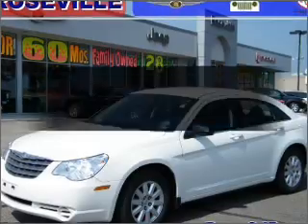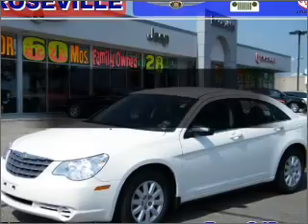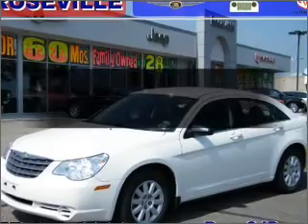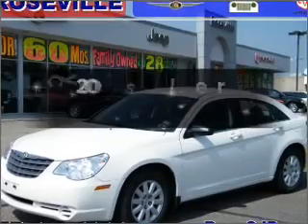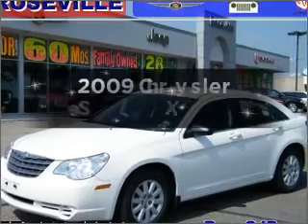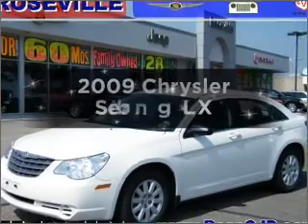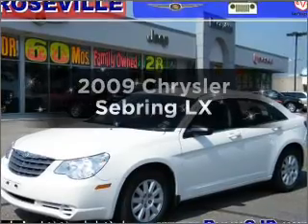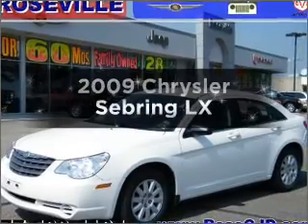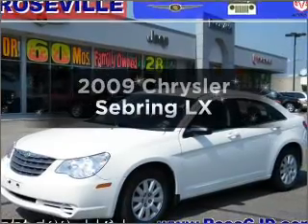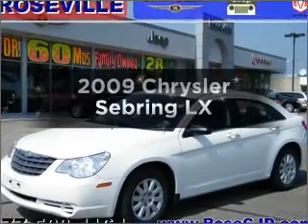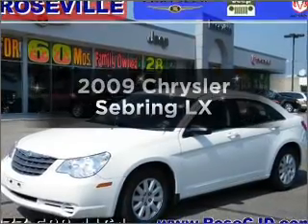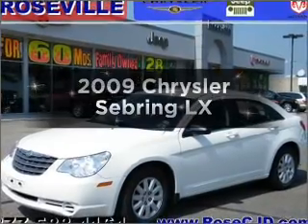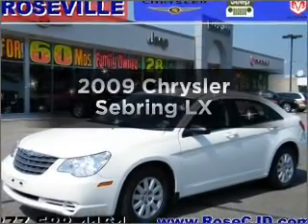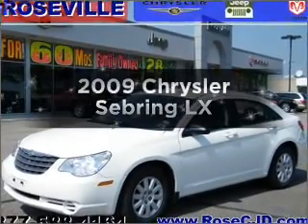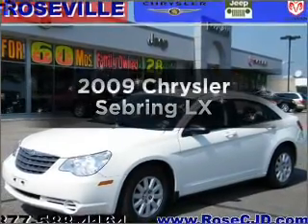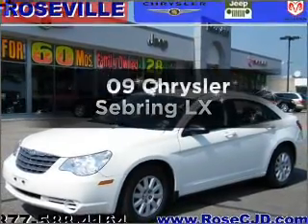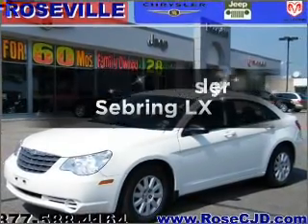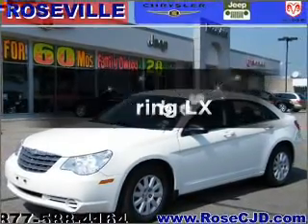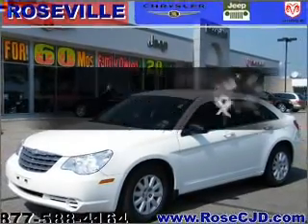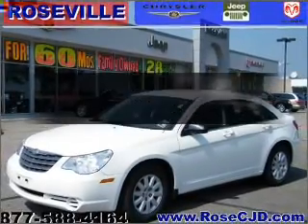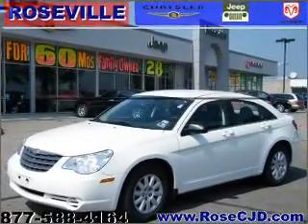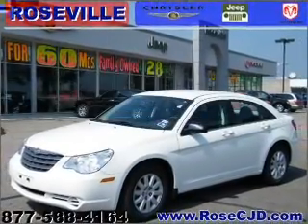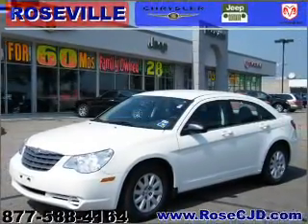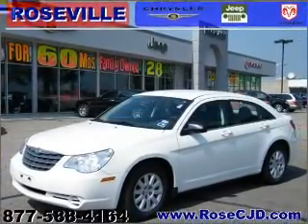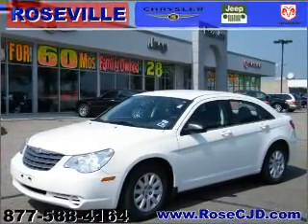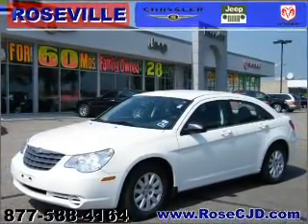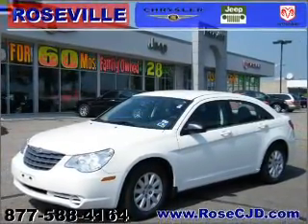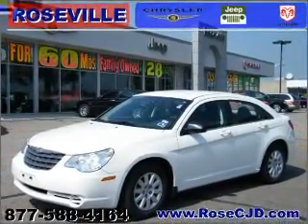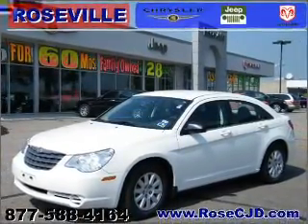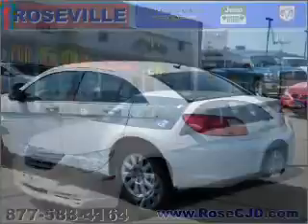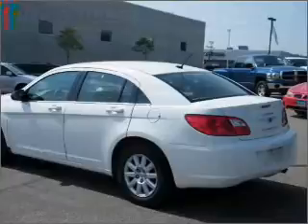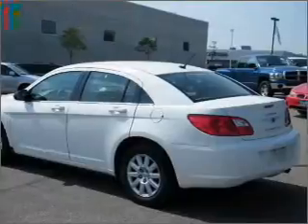Presenting the 2009 Chrysler Sebring — if you're looking for a first-rate auto, this one could be yours today.